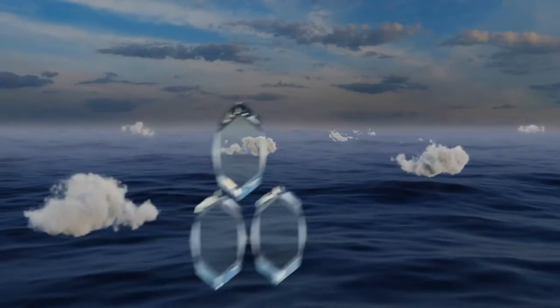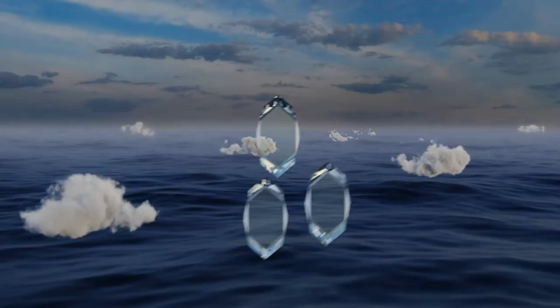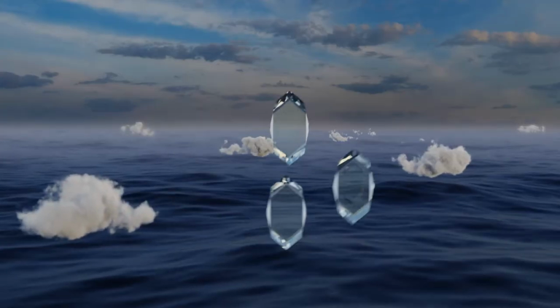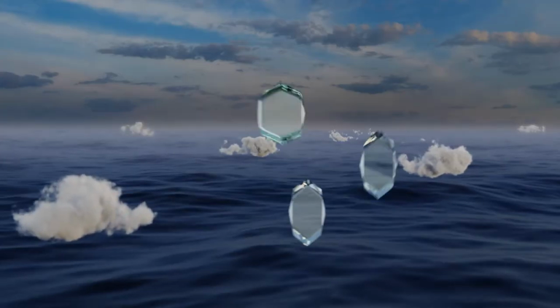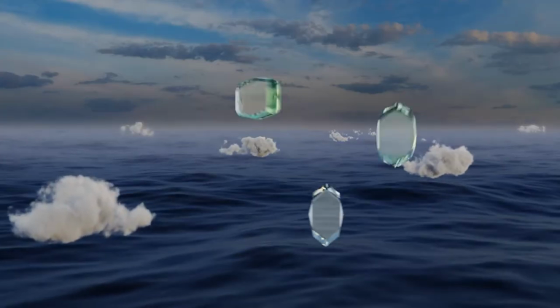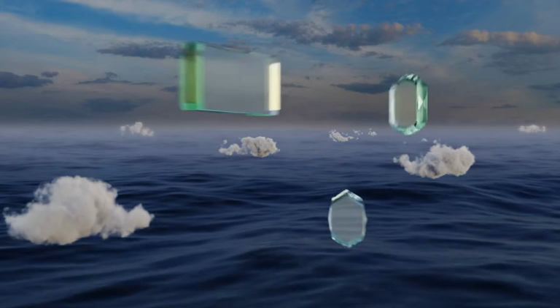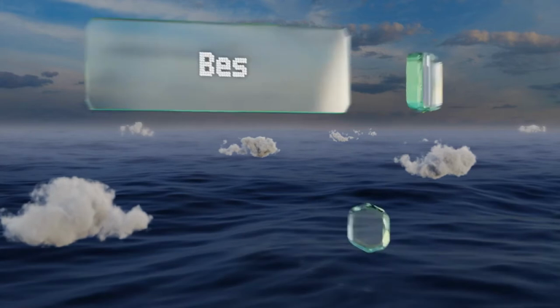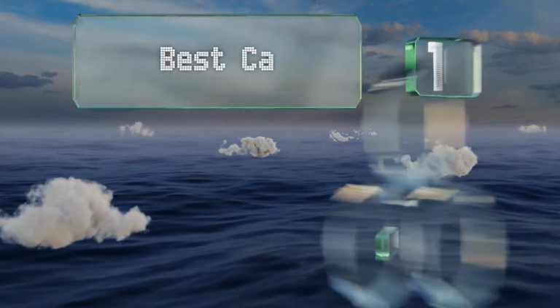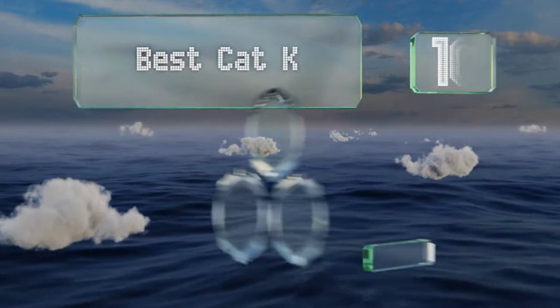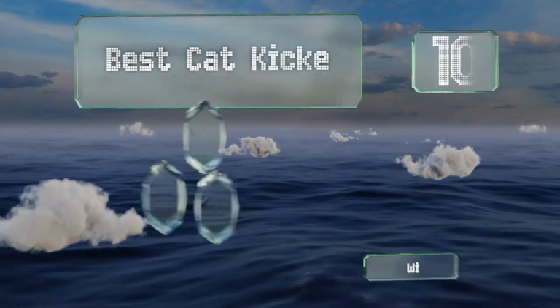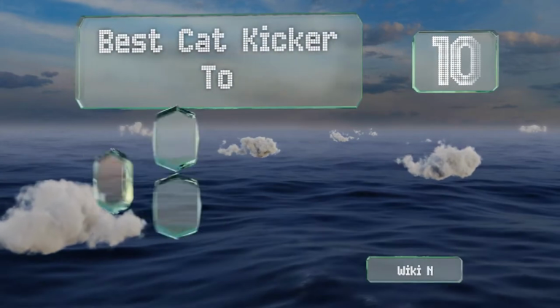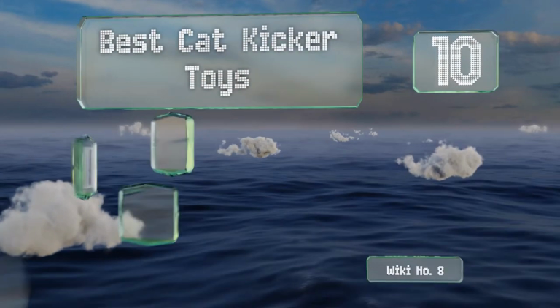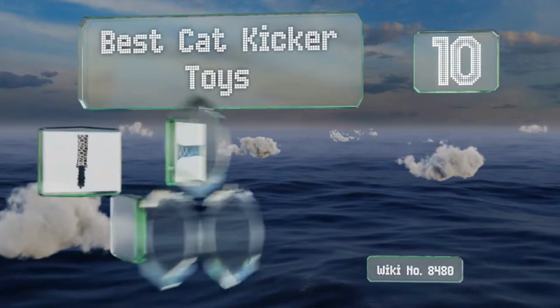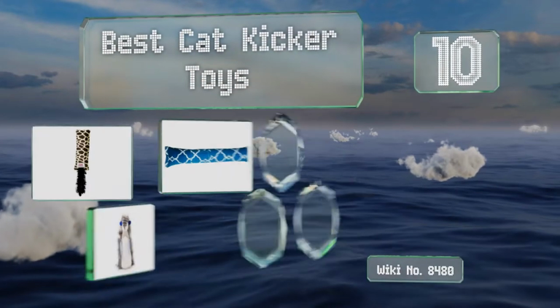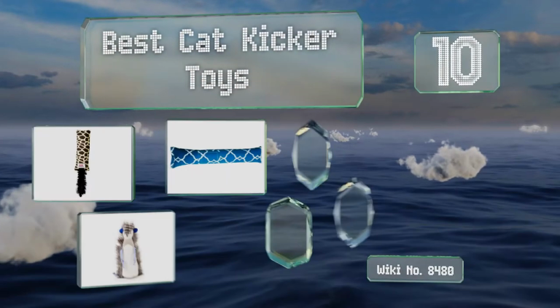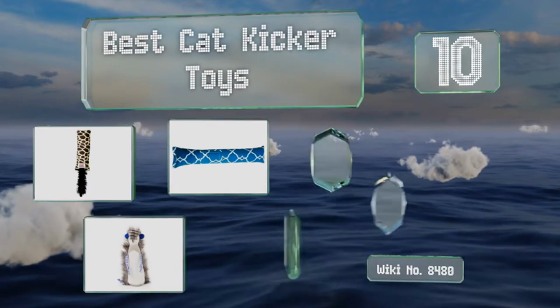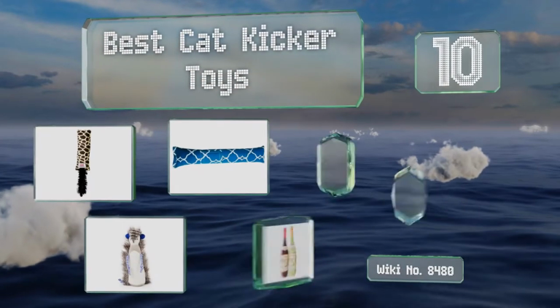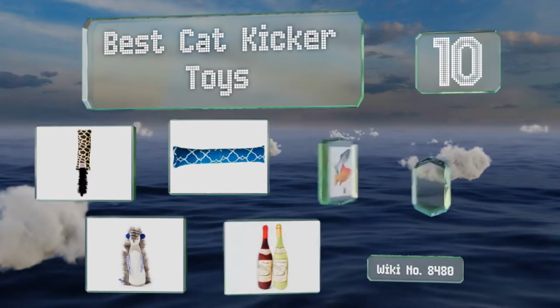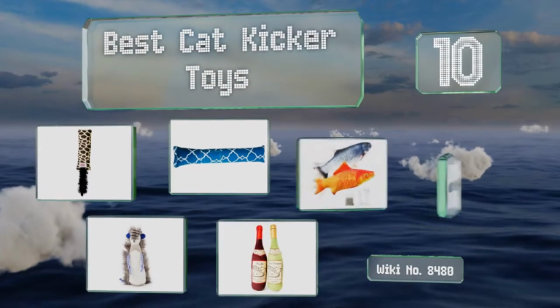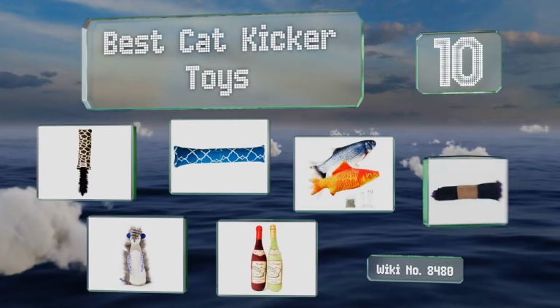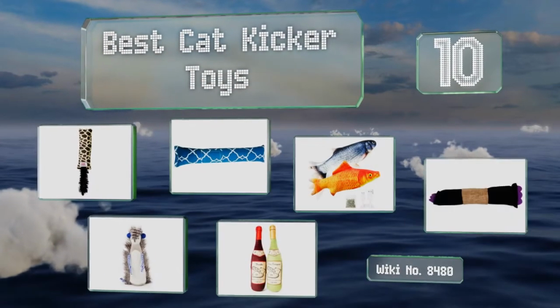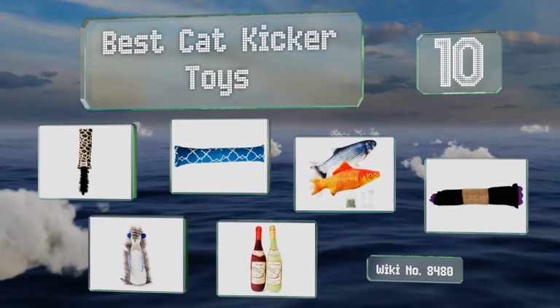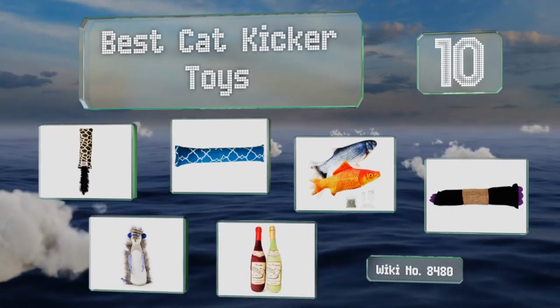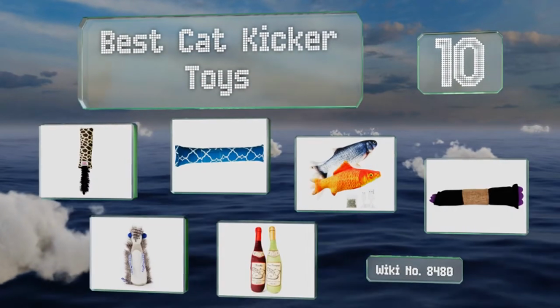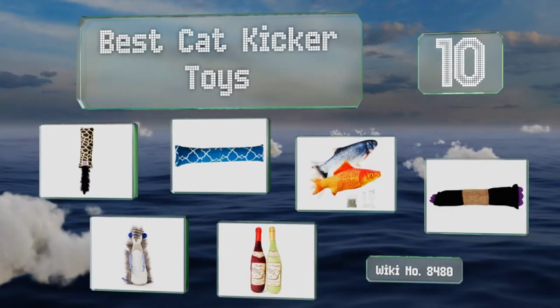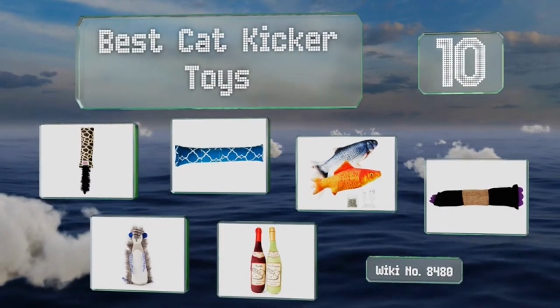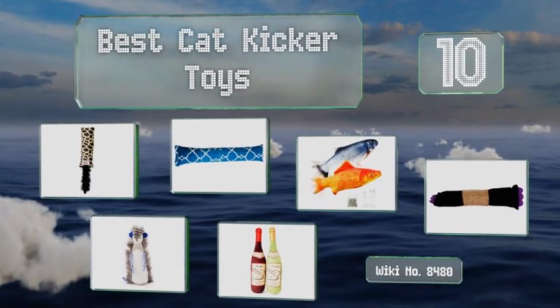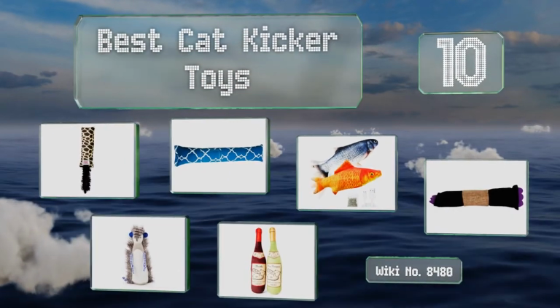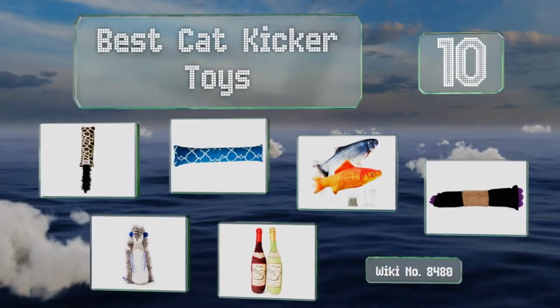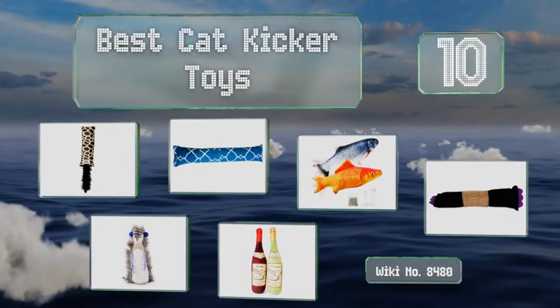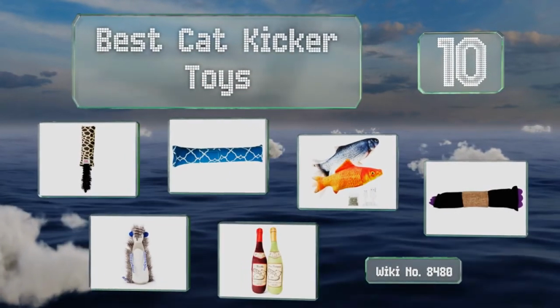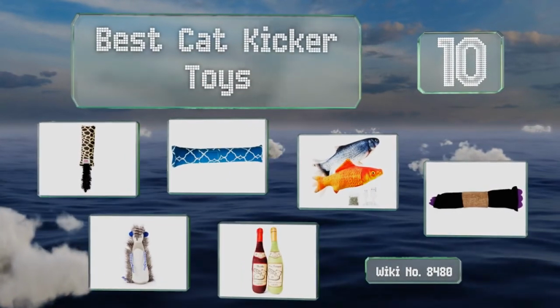EasyVid presents the 10 best cat kicker toys. Let's get started with the list.